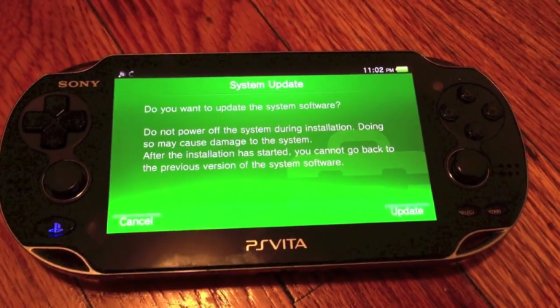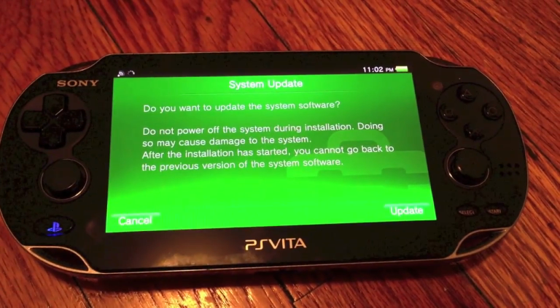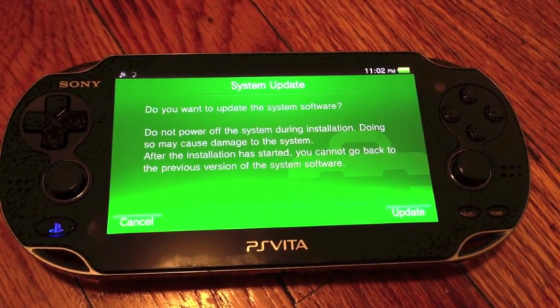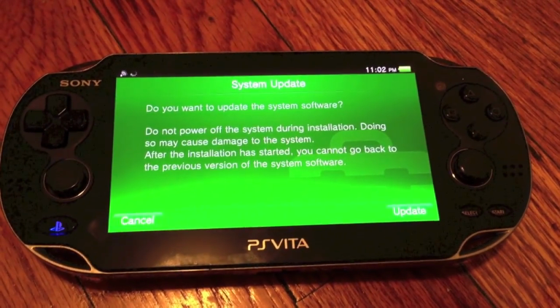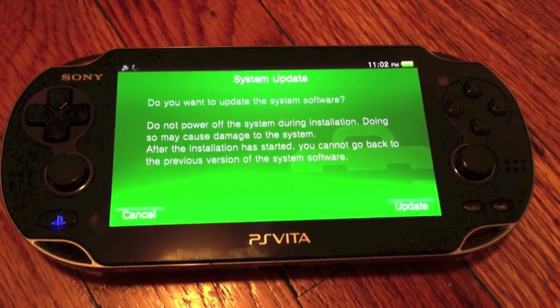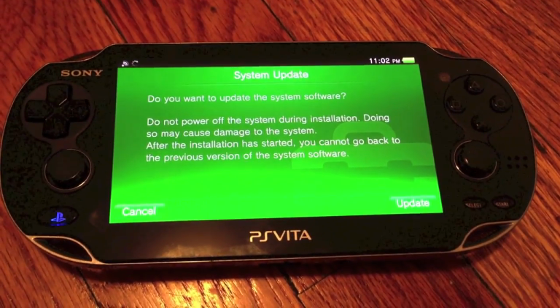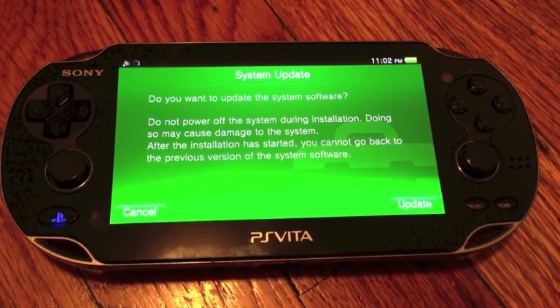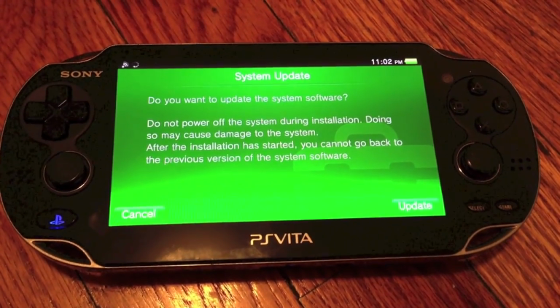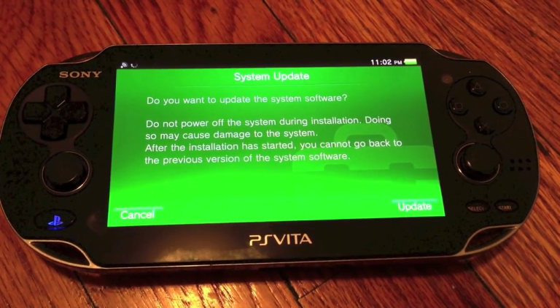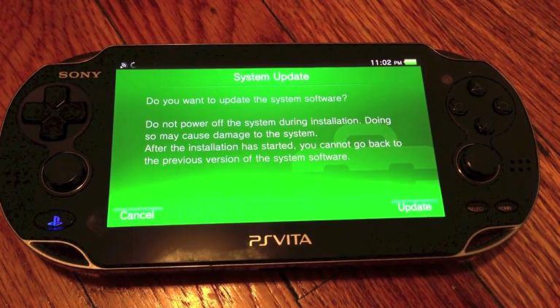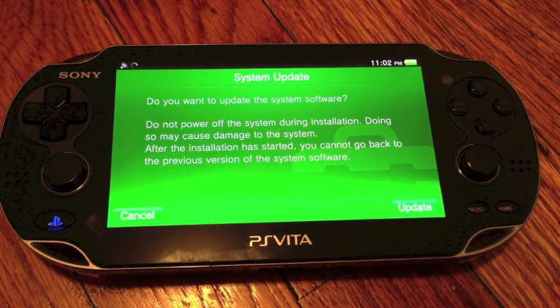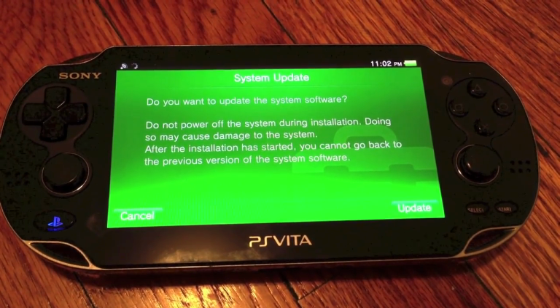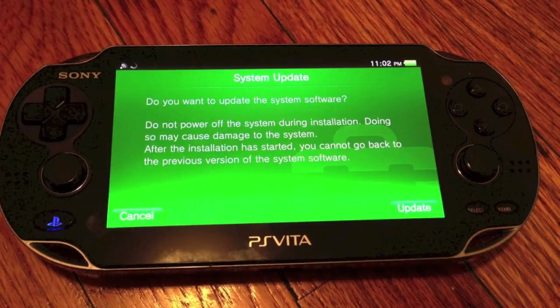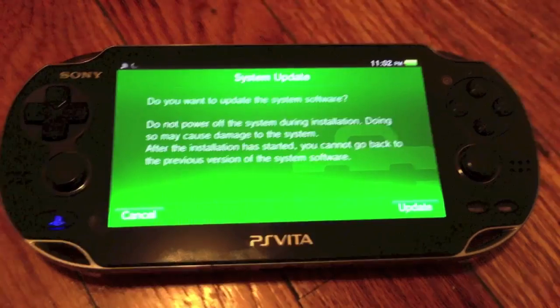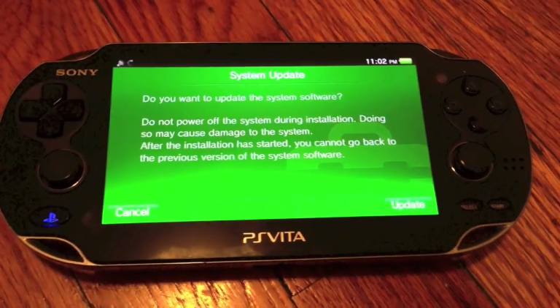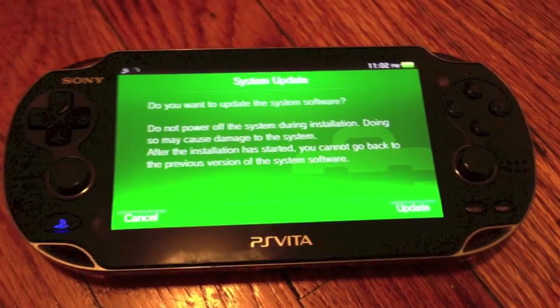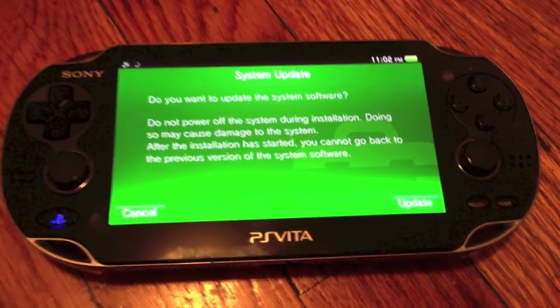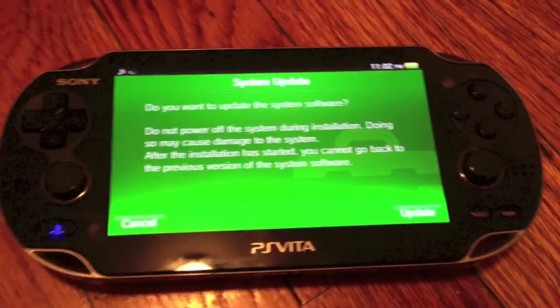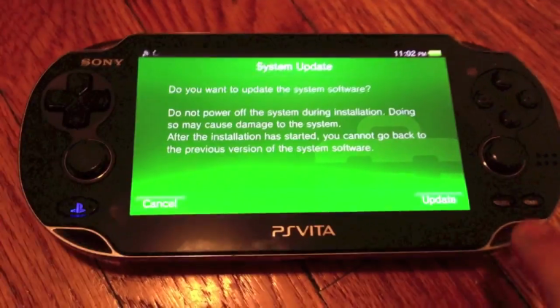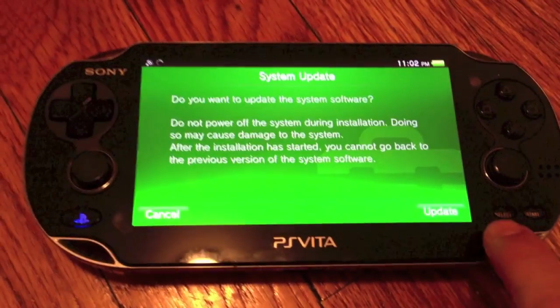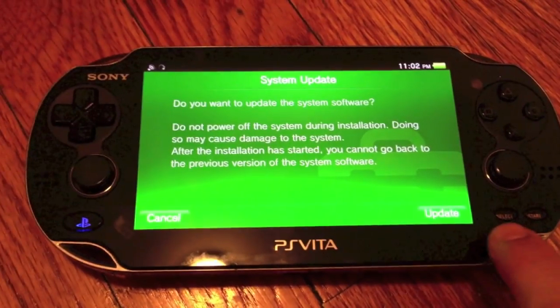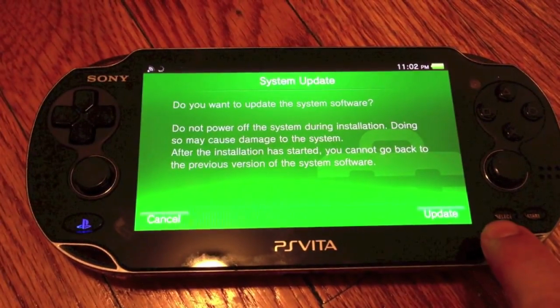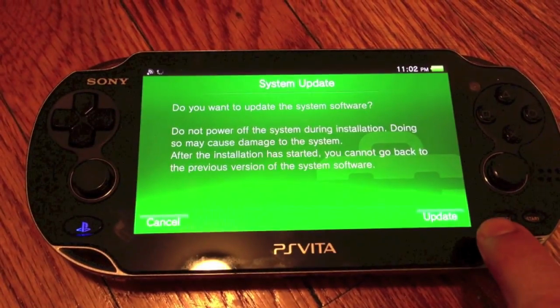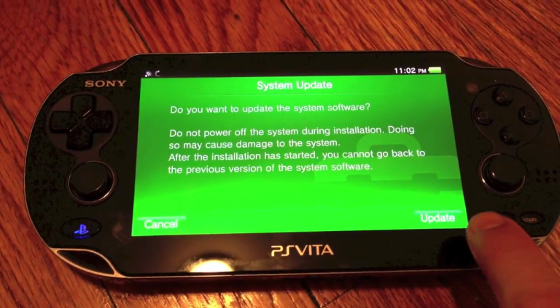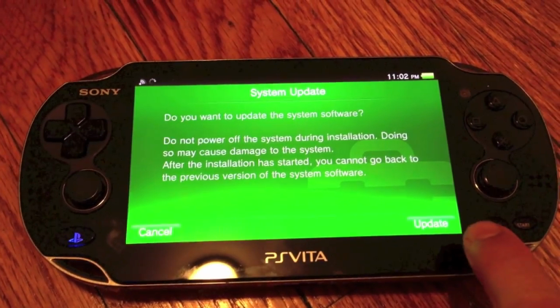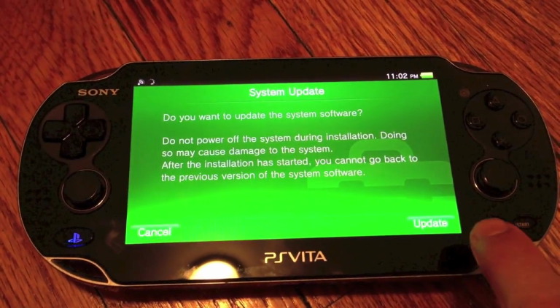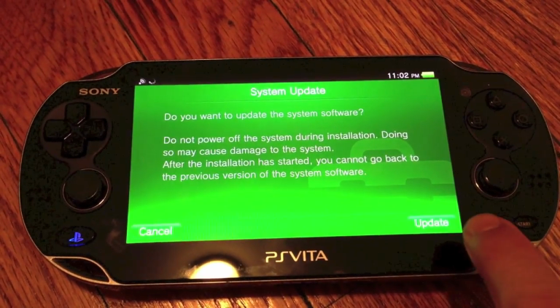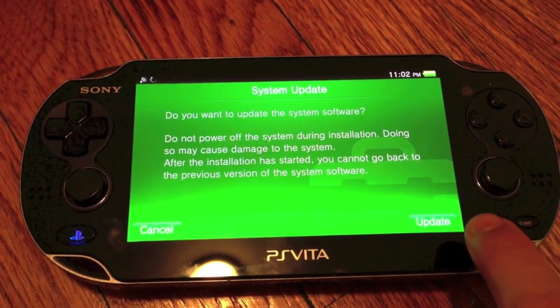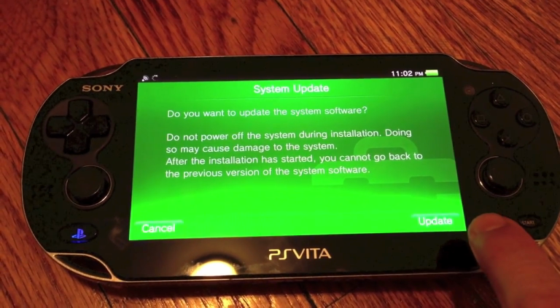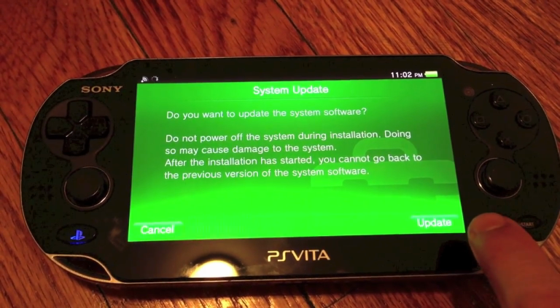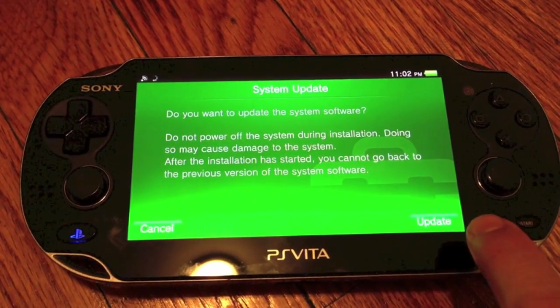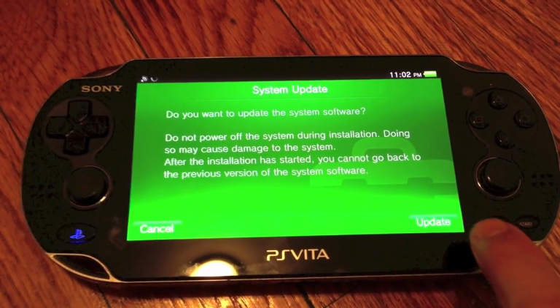Do you want to upgrade the system software? Do not power off the system during installation — doing so could cause damage.